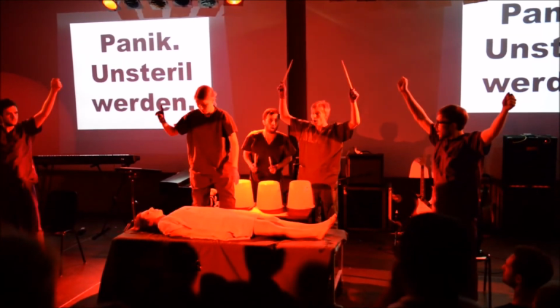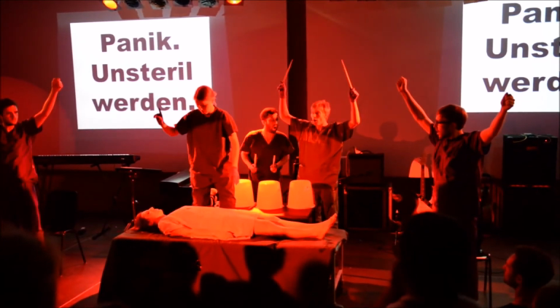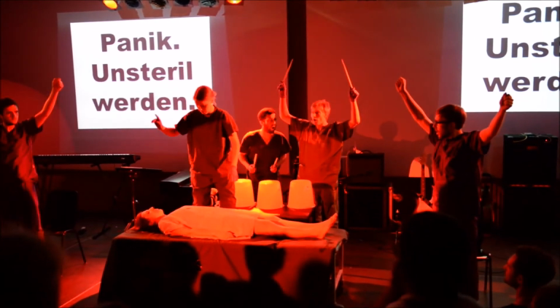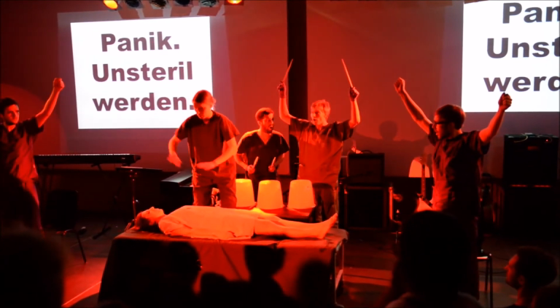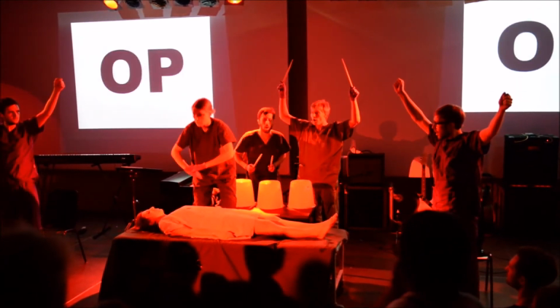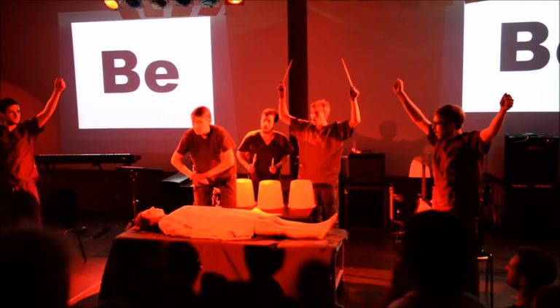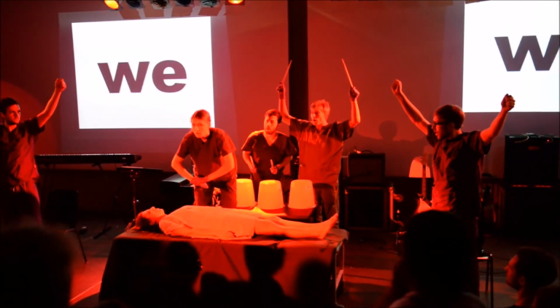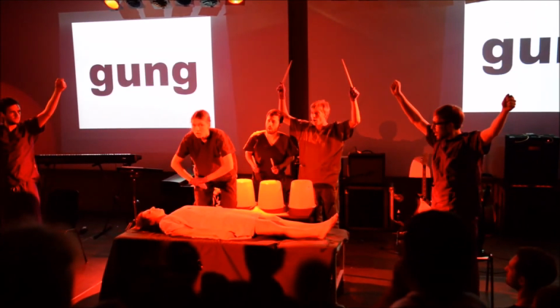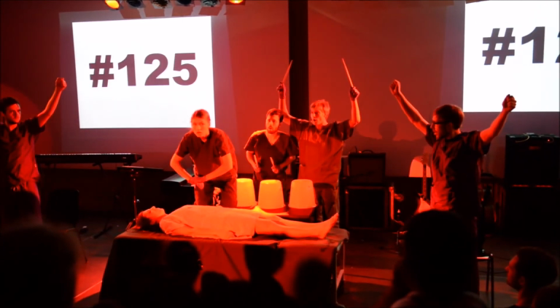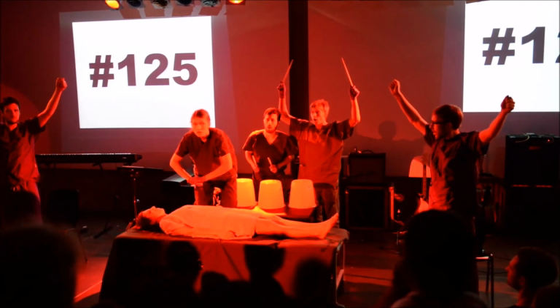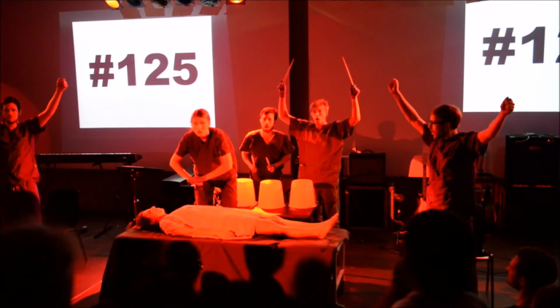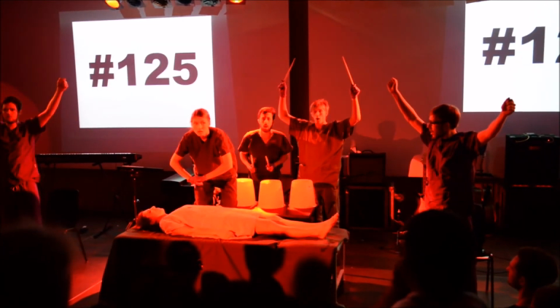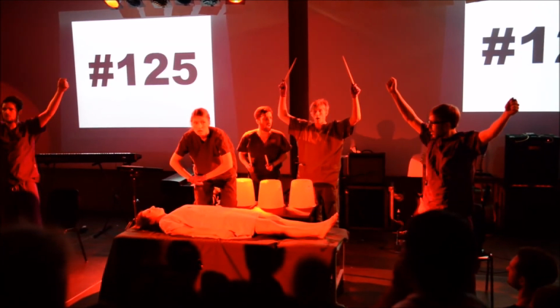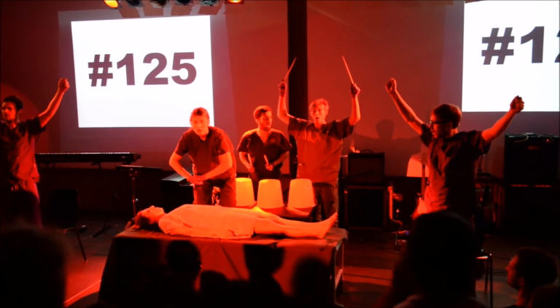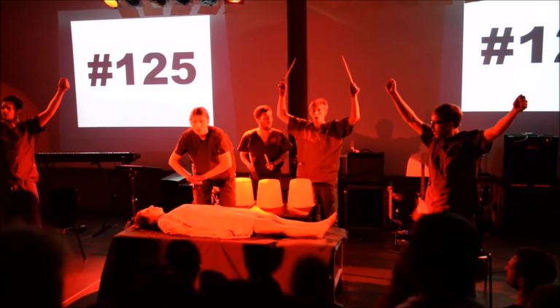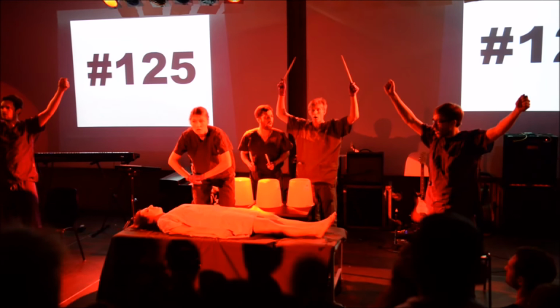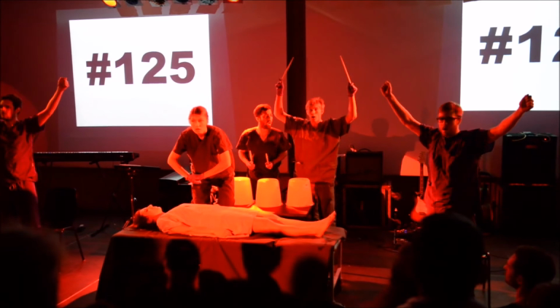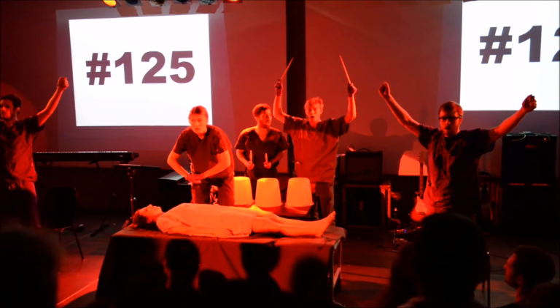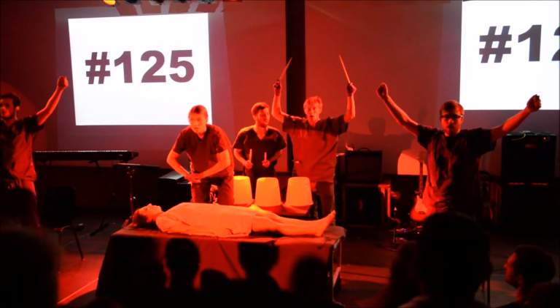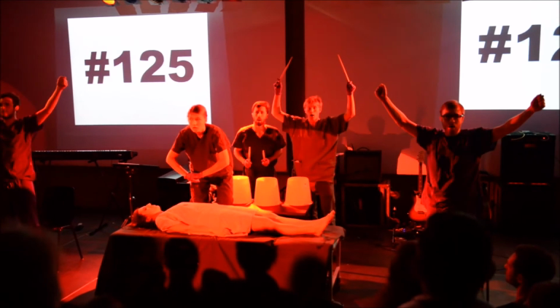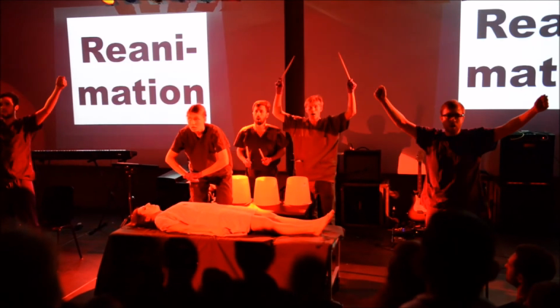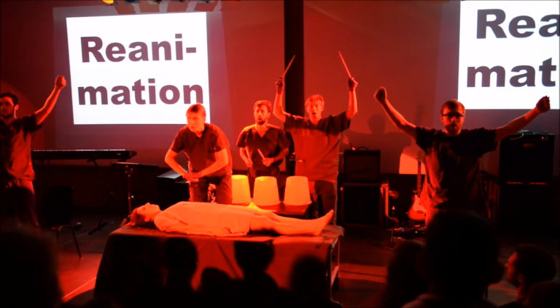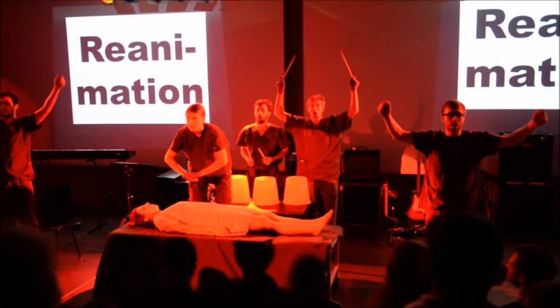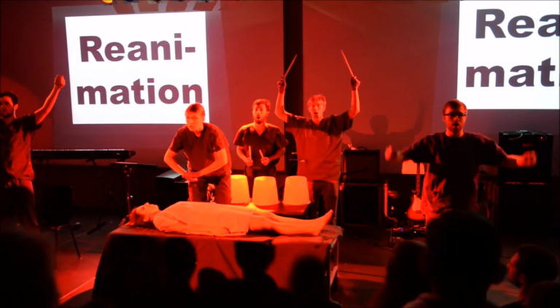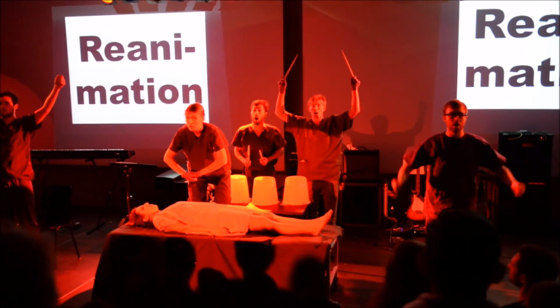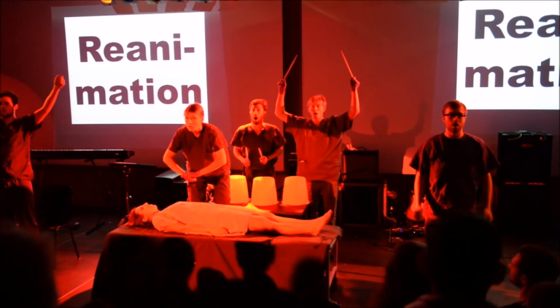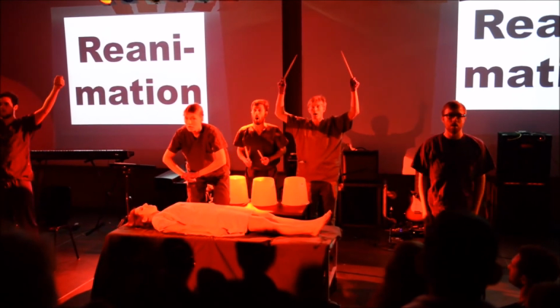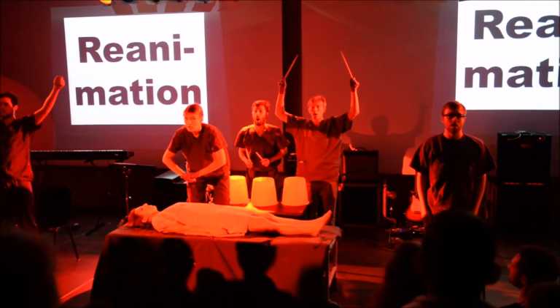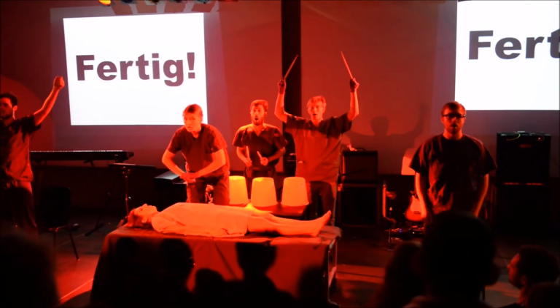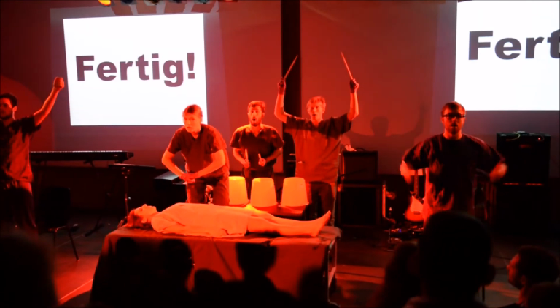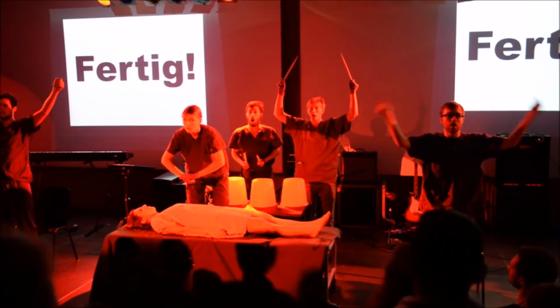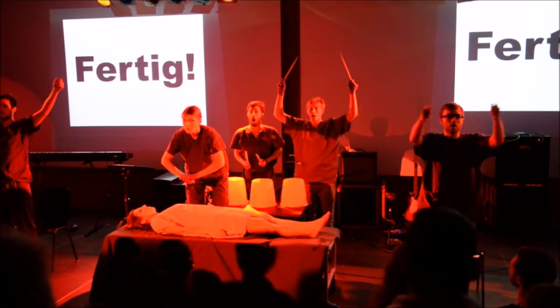OP-Bewegung Nummer 125: Reanimation, let's go!